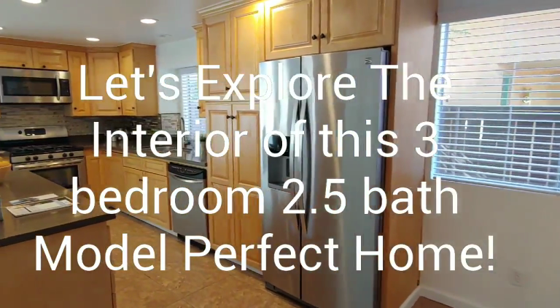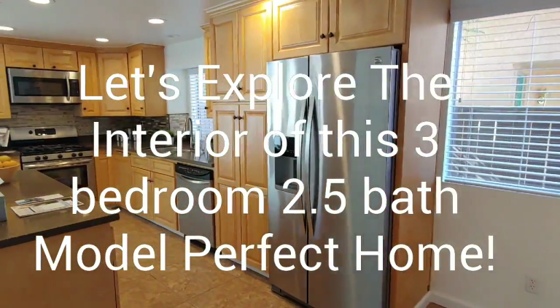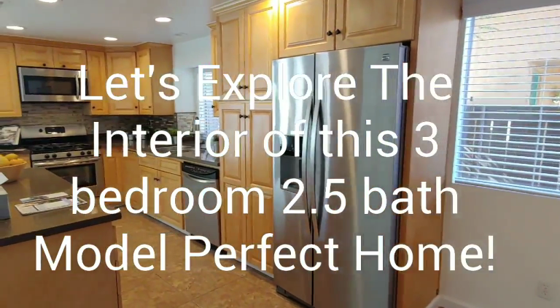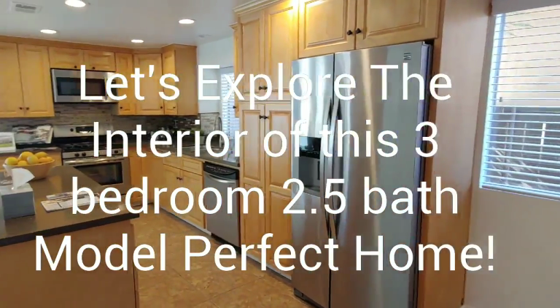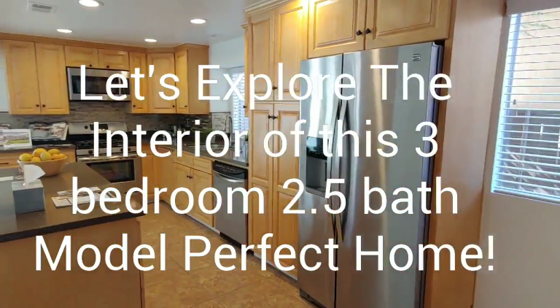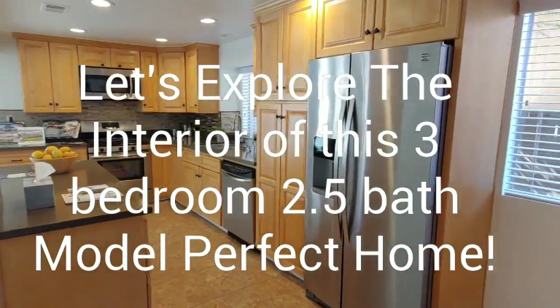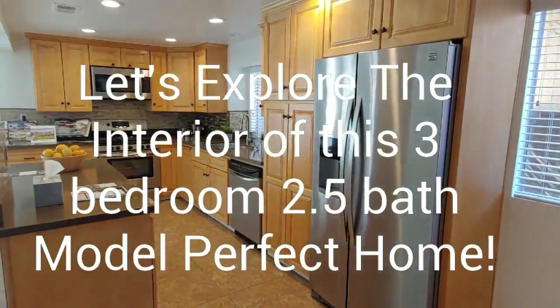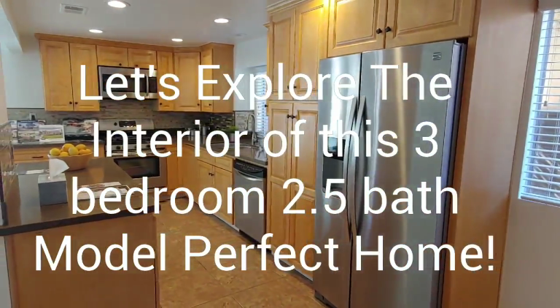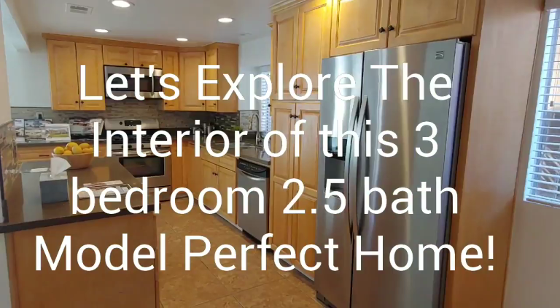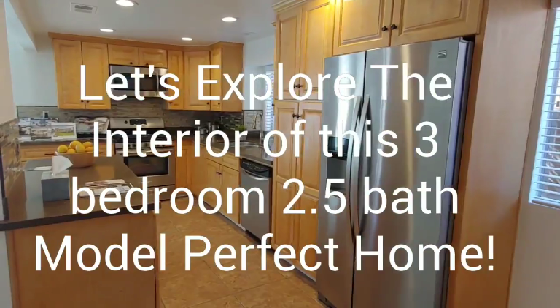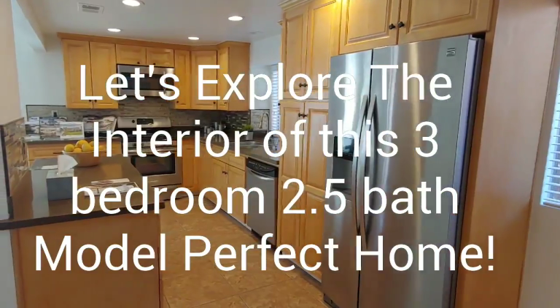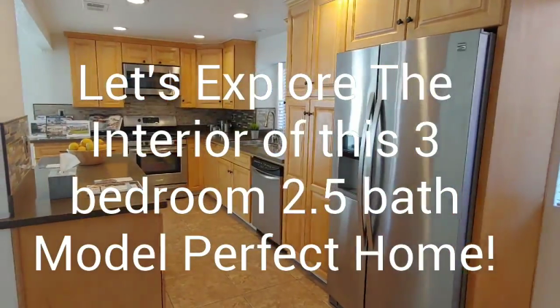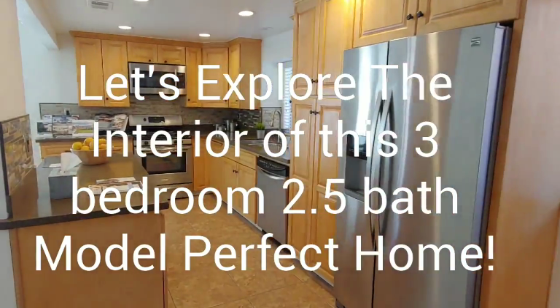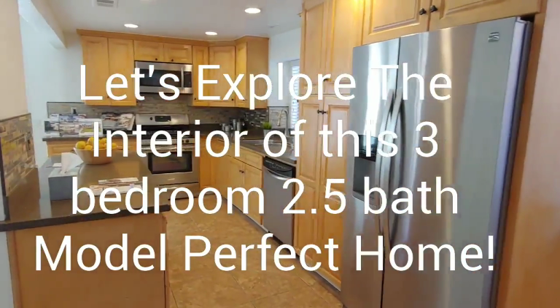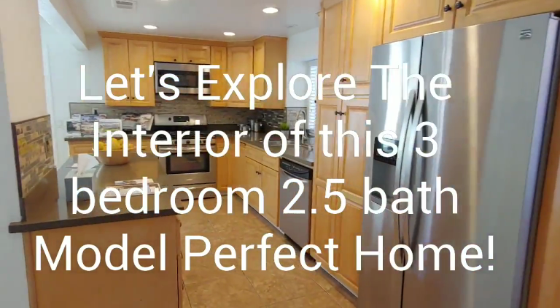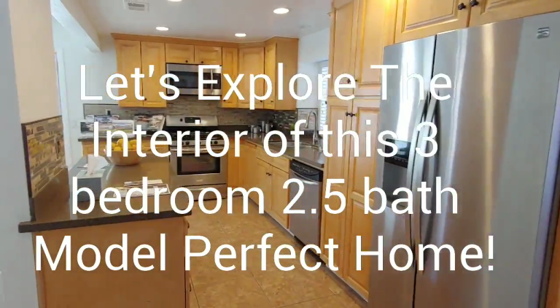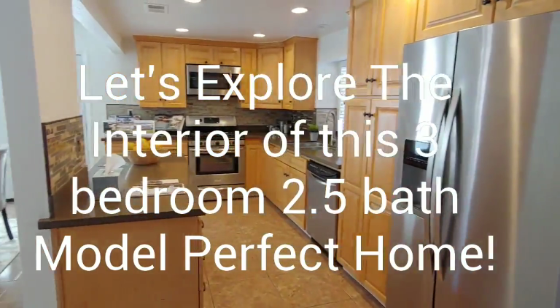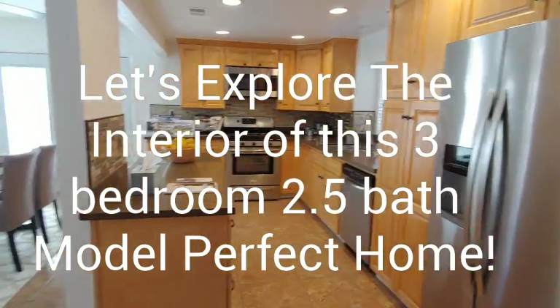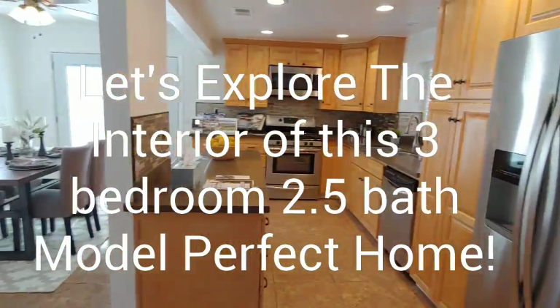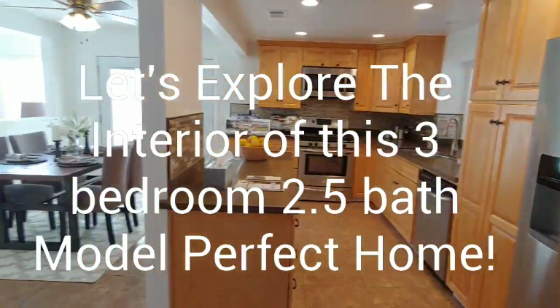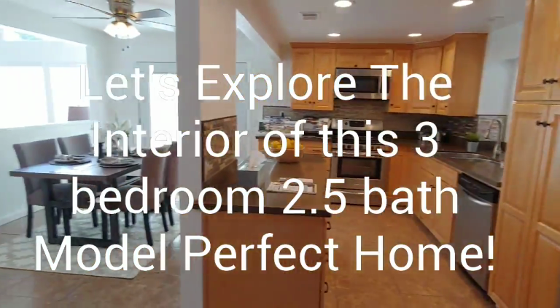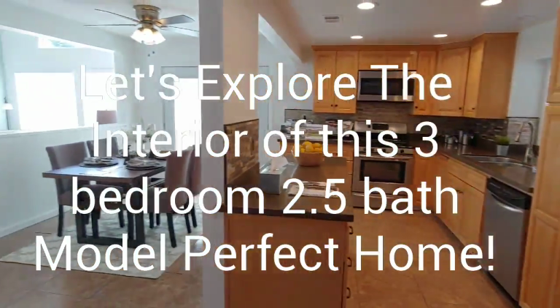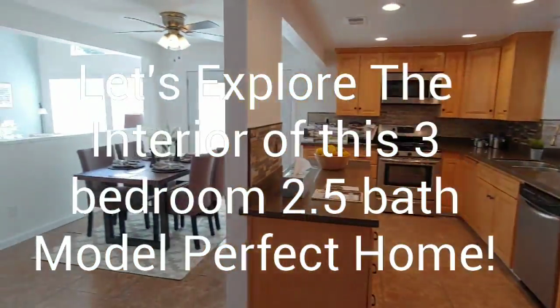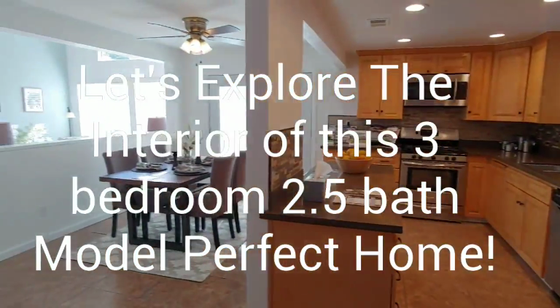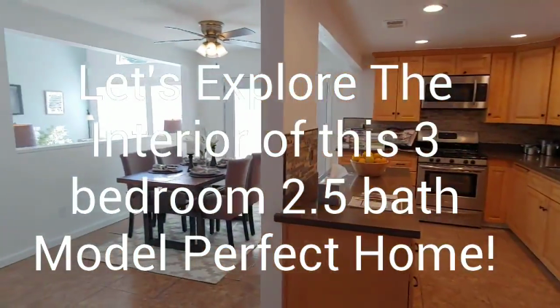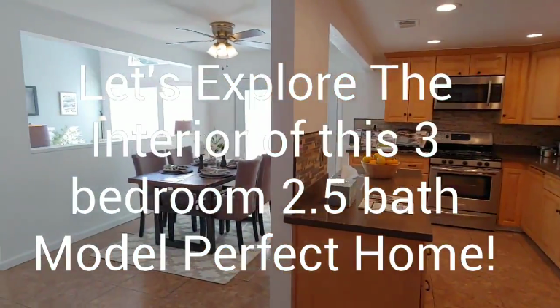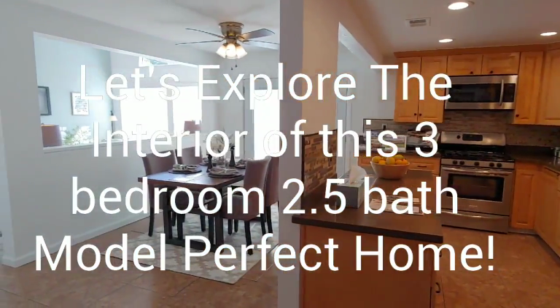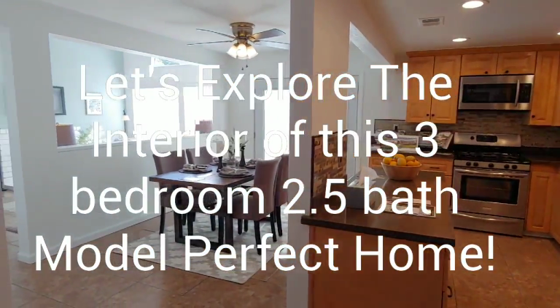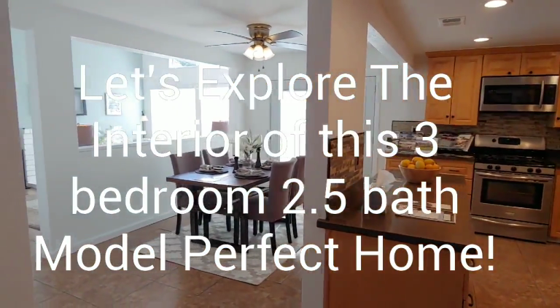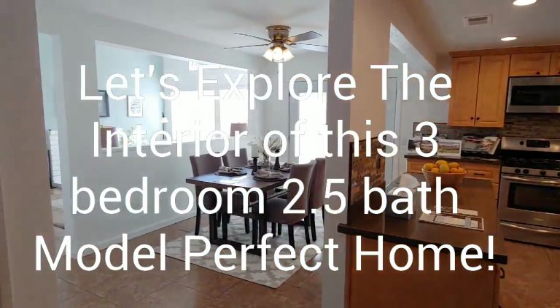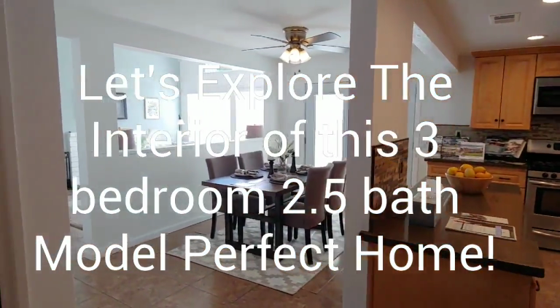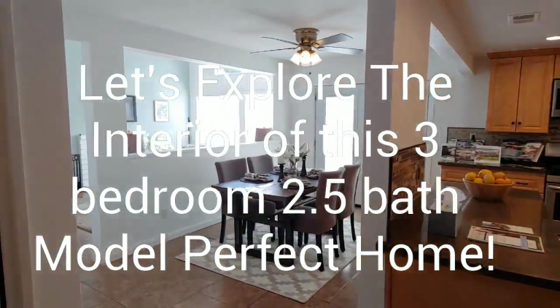Stainless steel appliances, can lighting, granite countertops — very, very clean home.